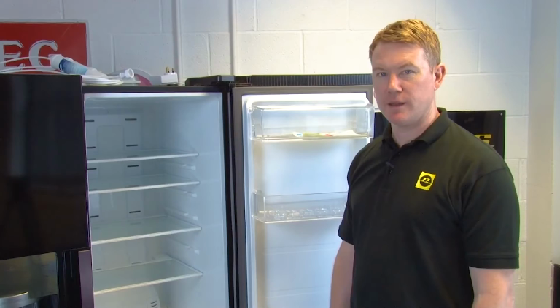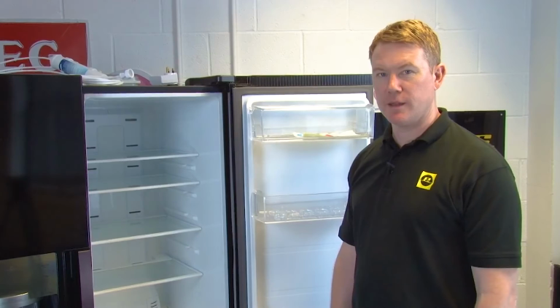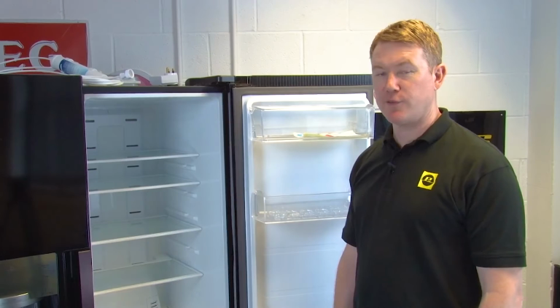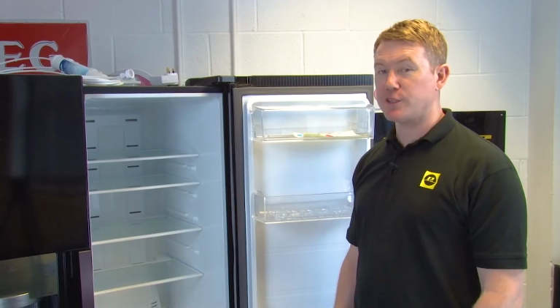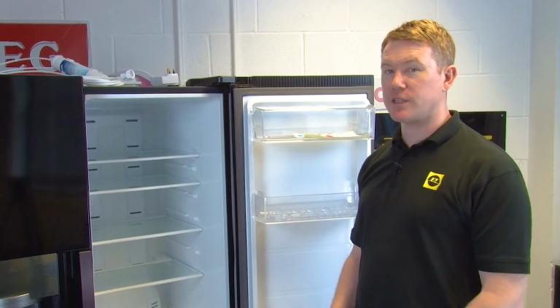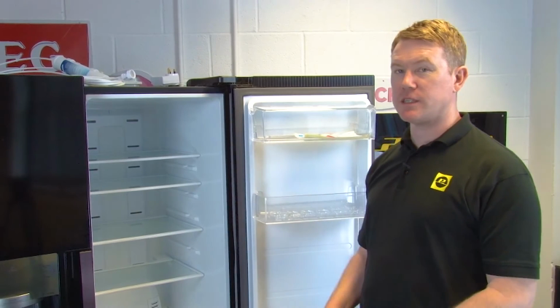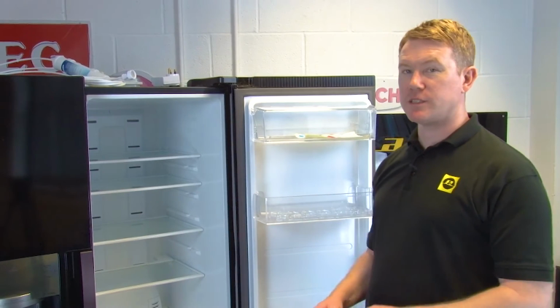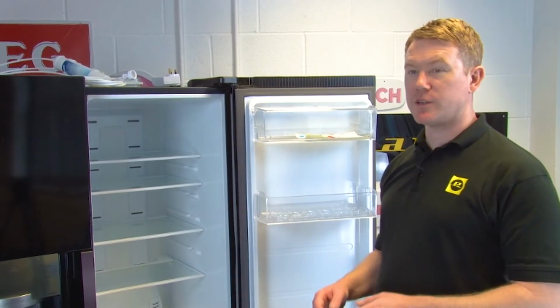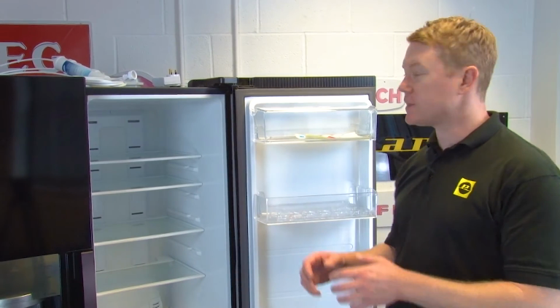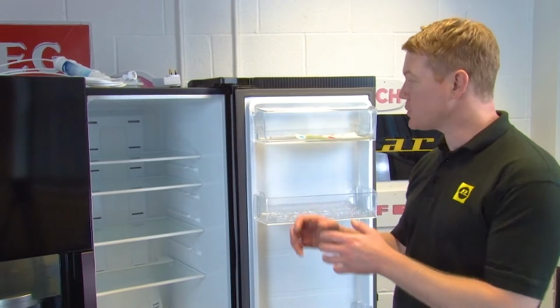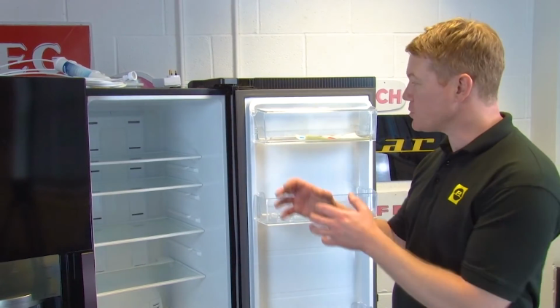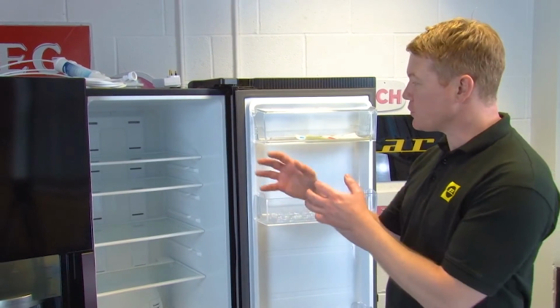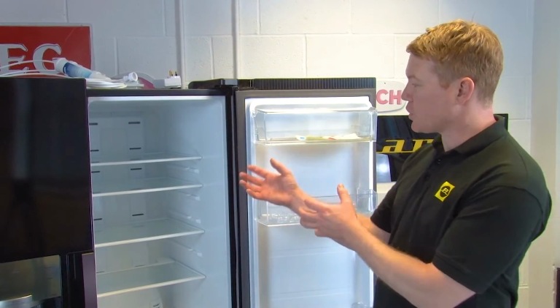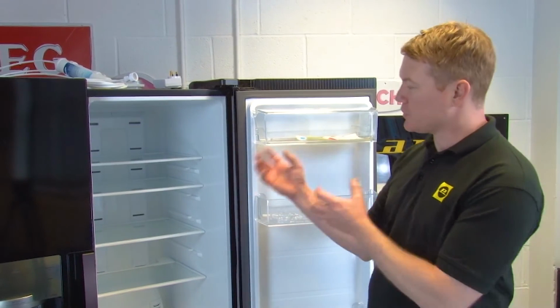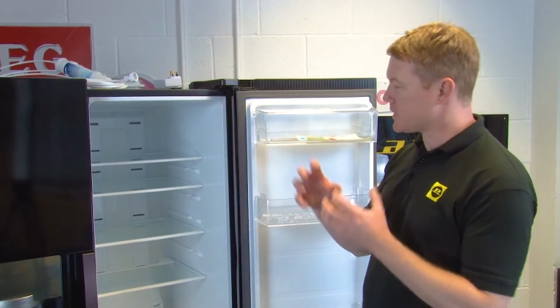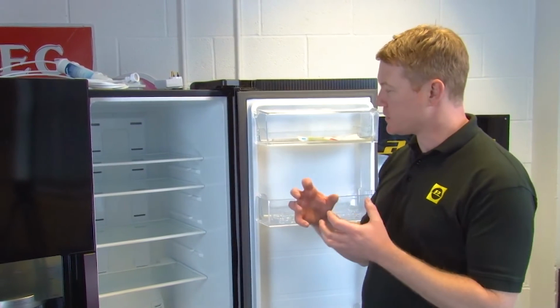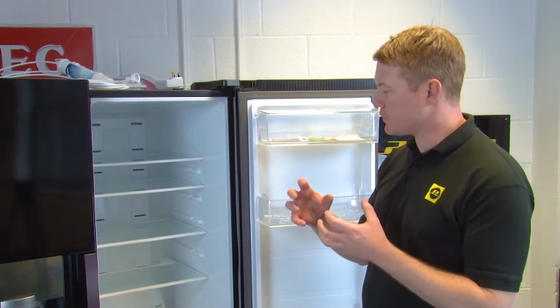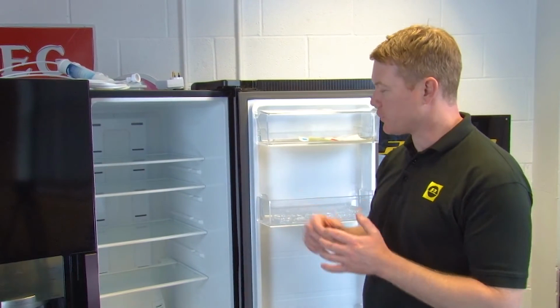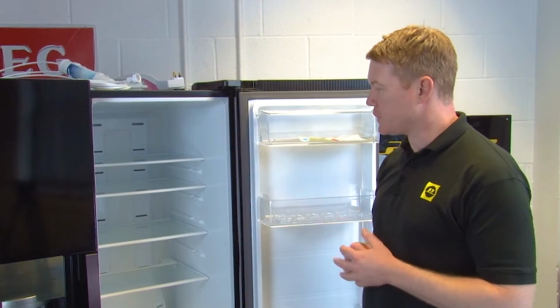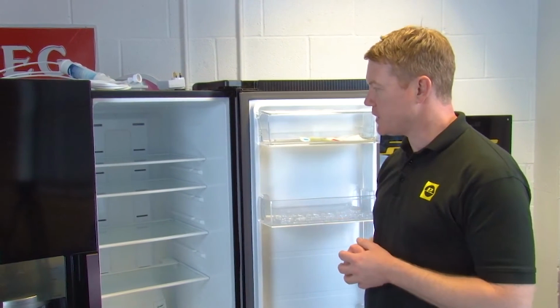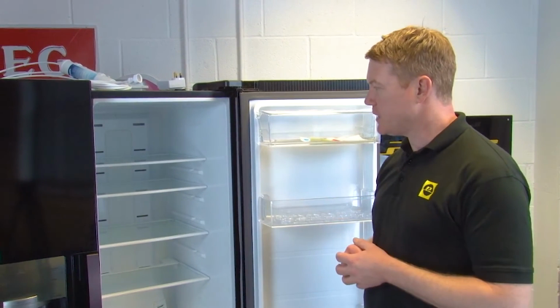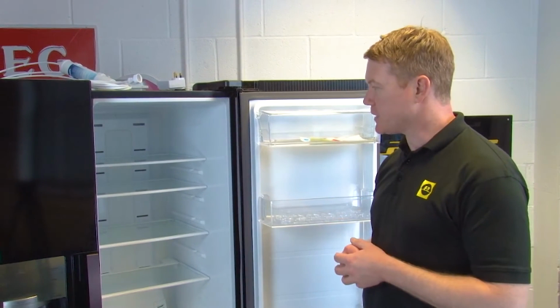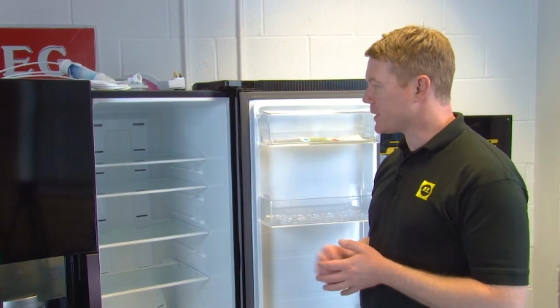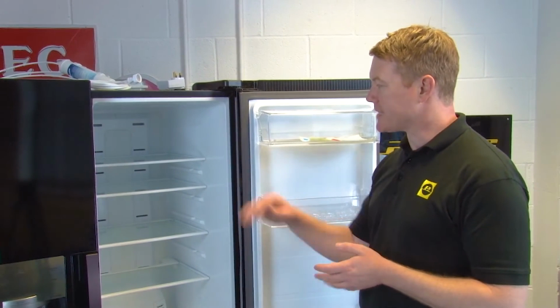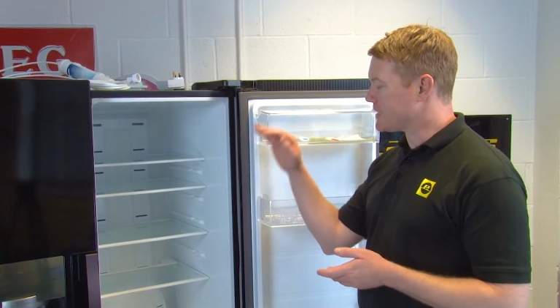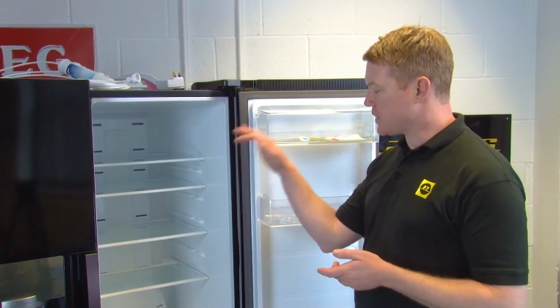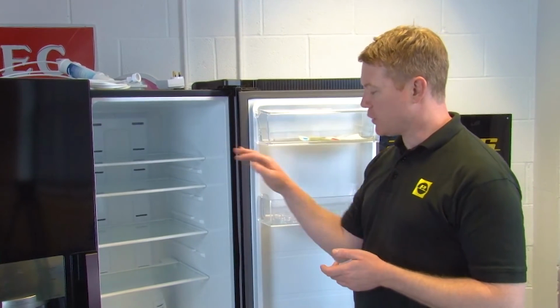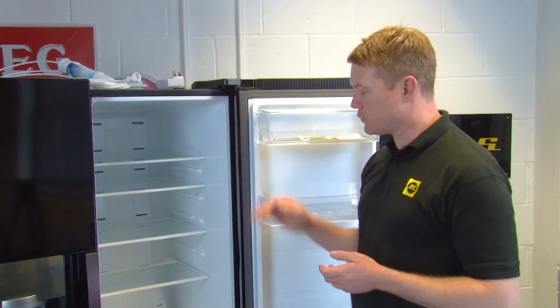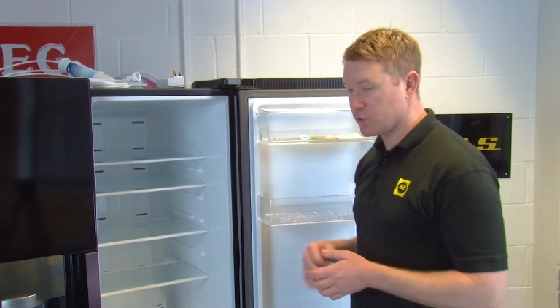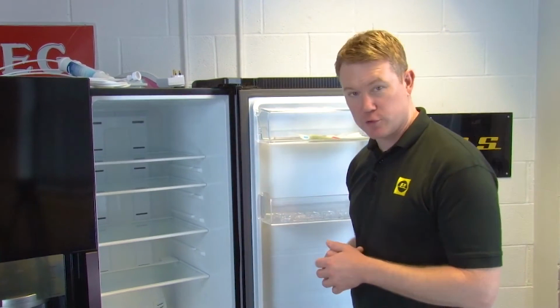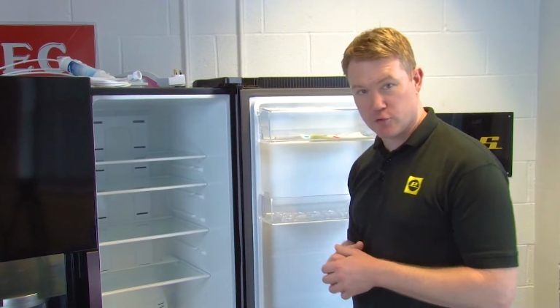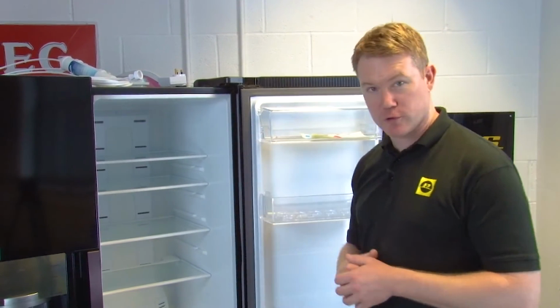The first thing you need to do is to remove the contents of your fridge as well as any shelves or drawers.